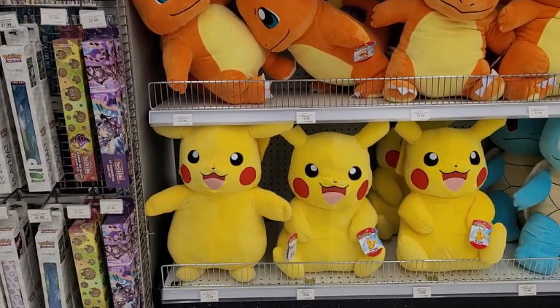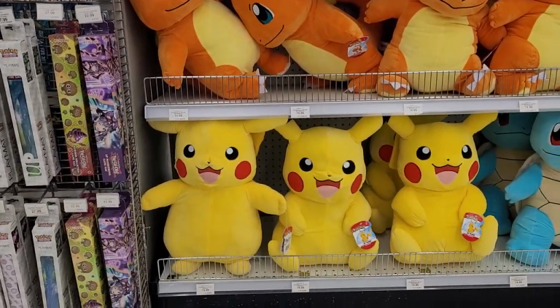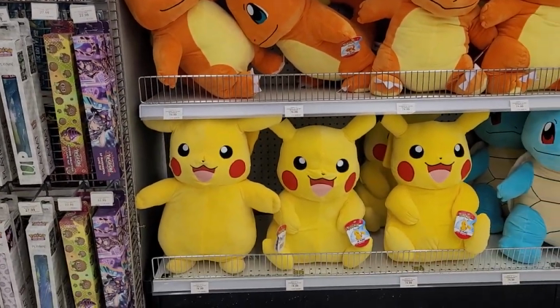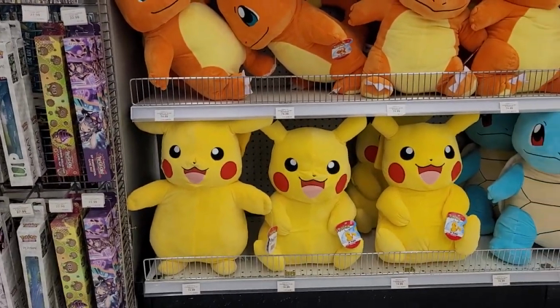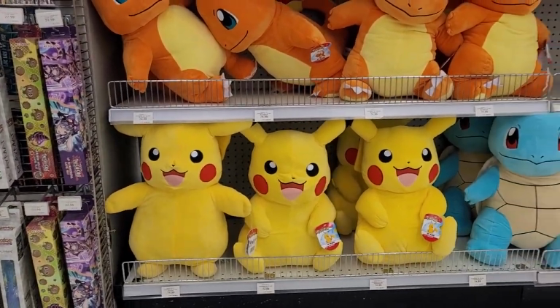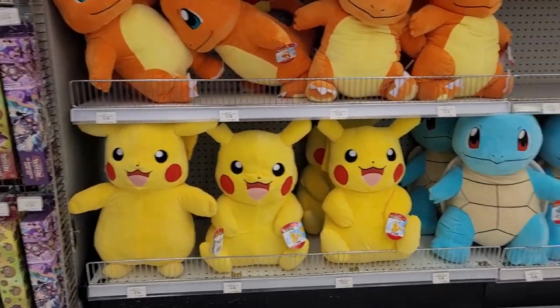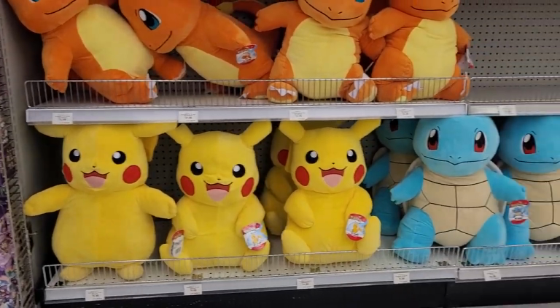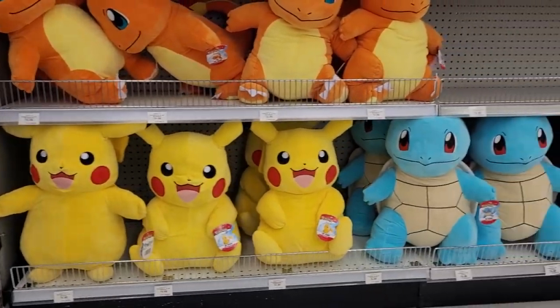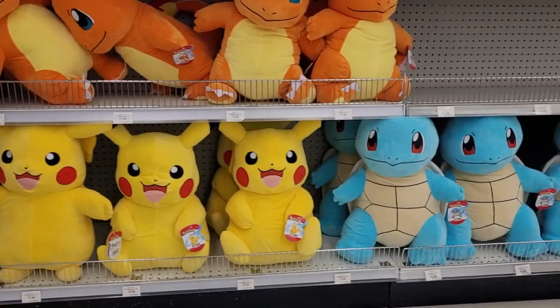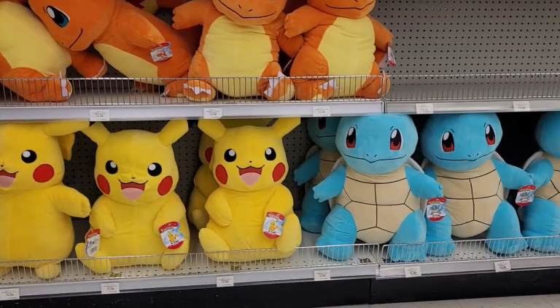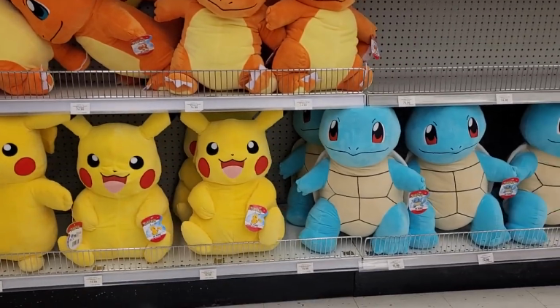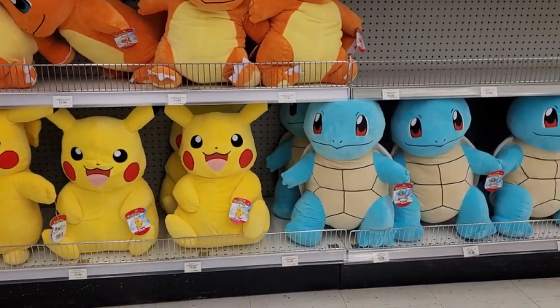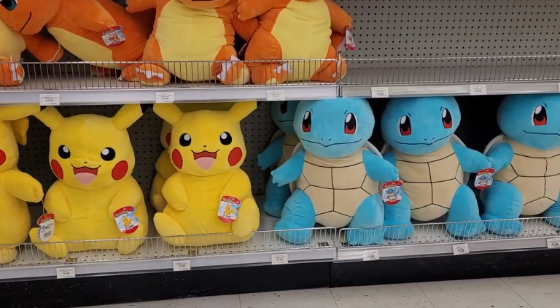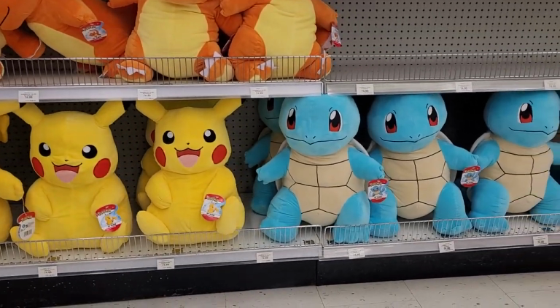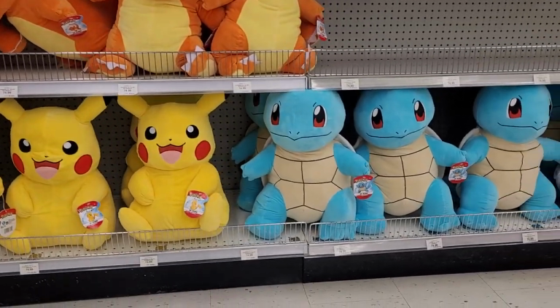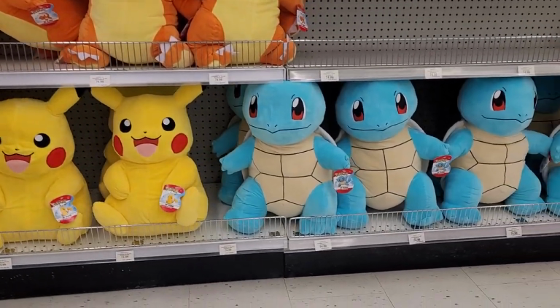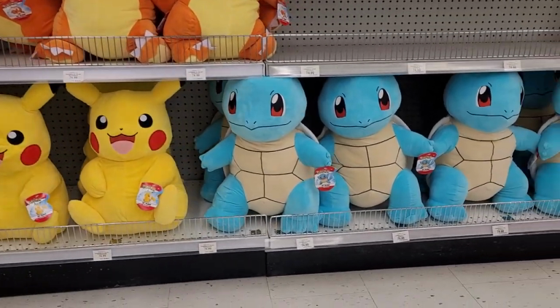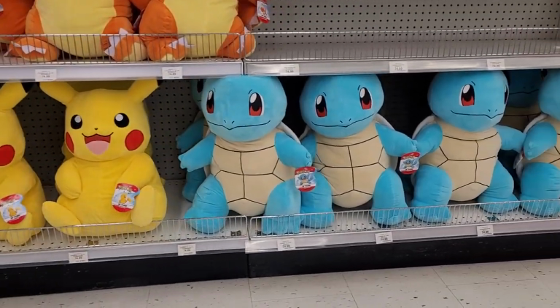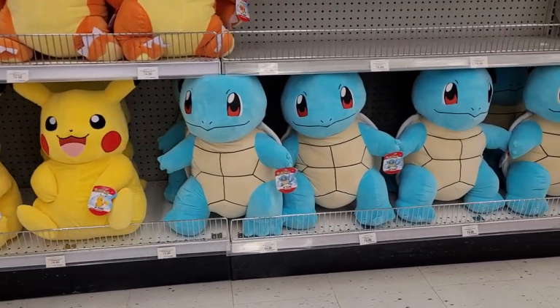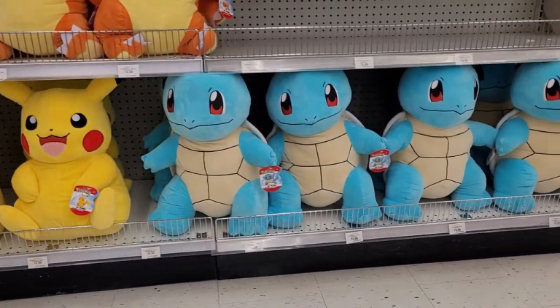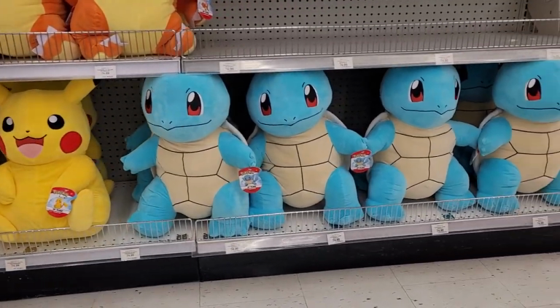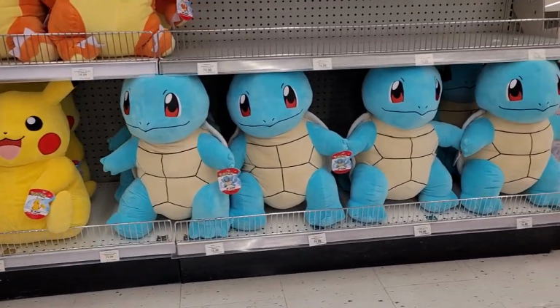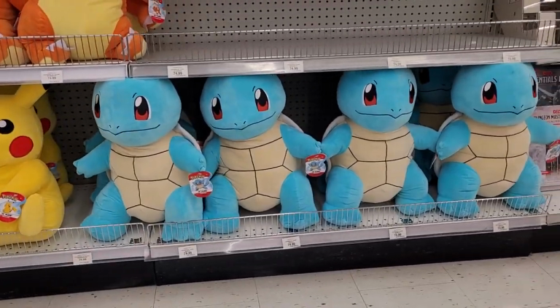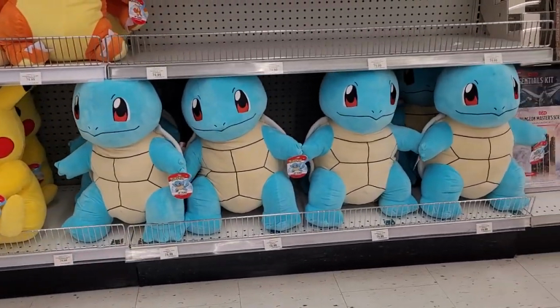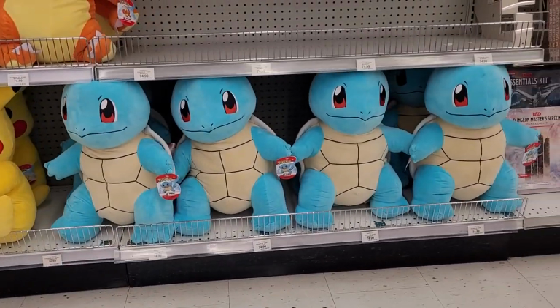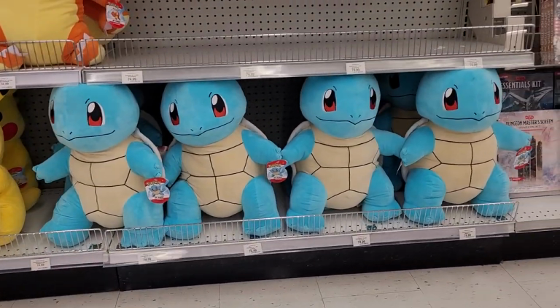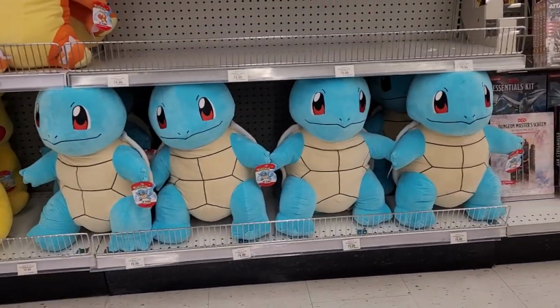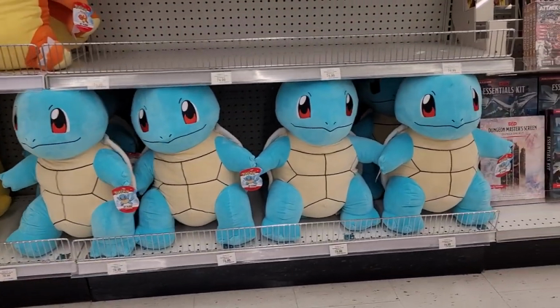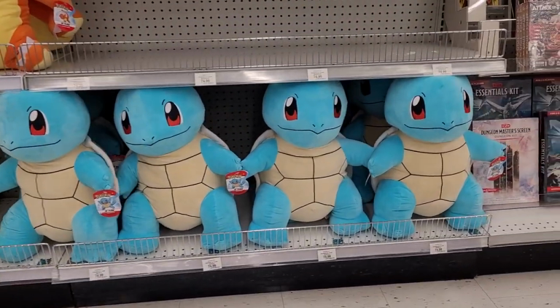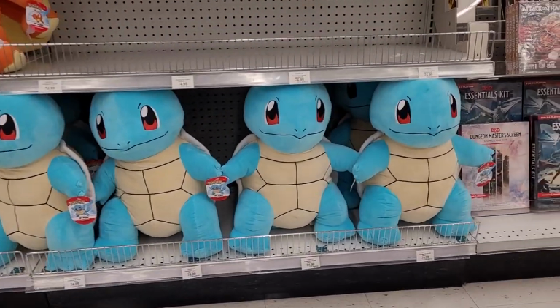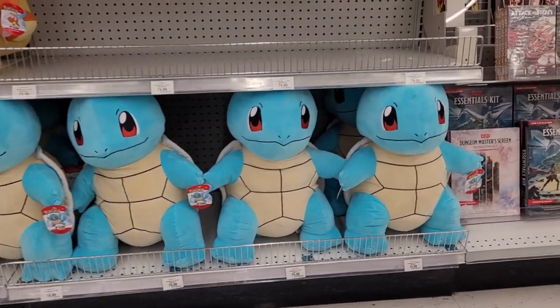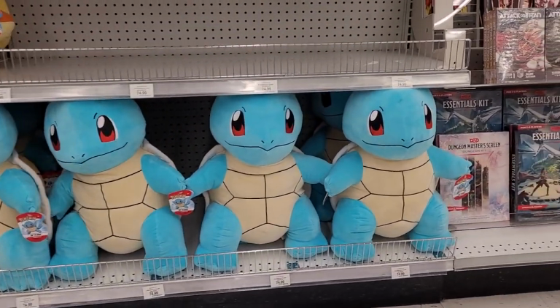Charmander was always my jam back in the day. But these three are the iconic three, right.